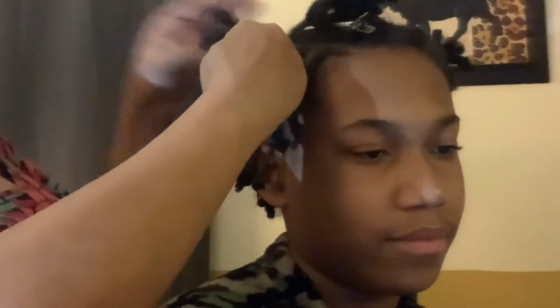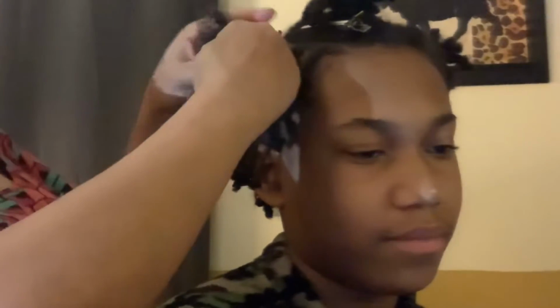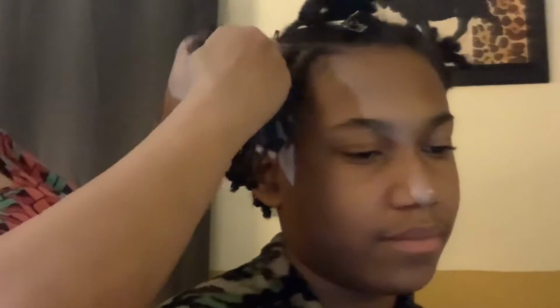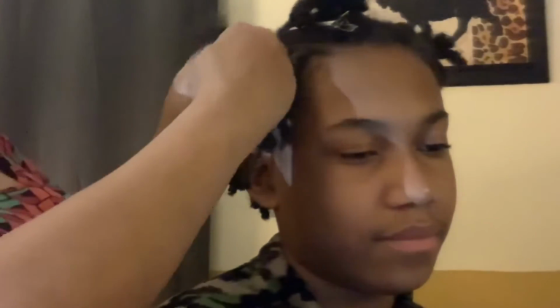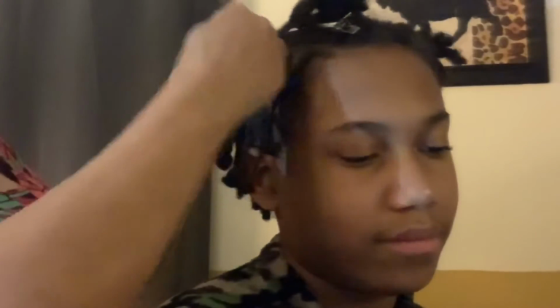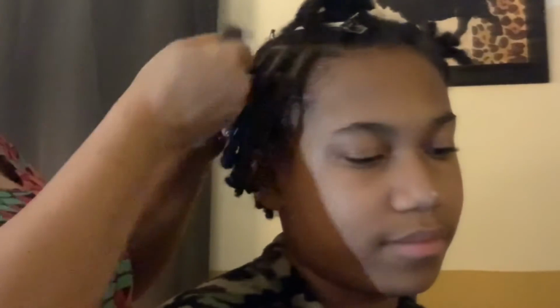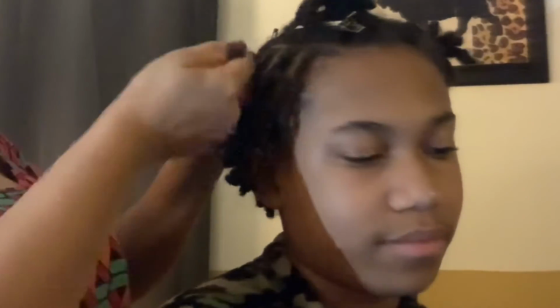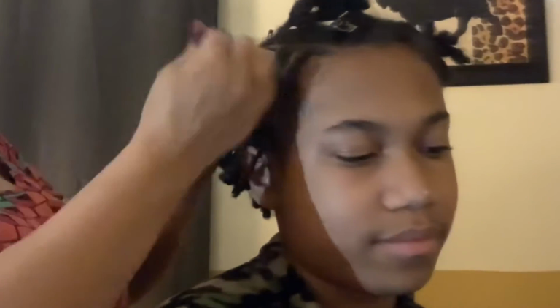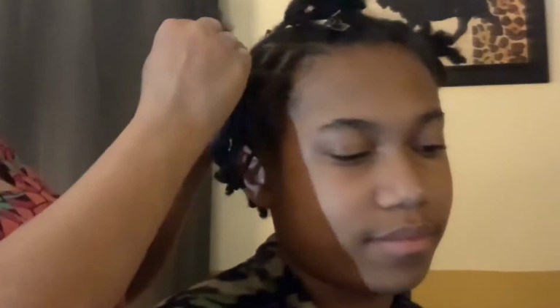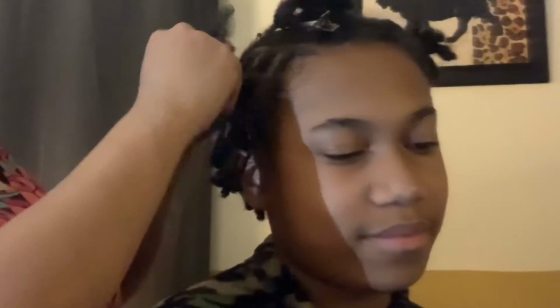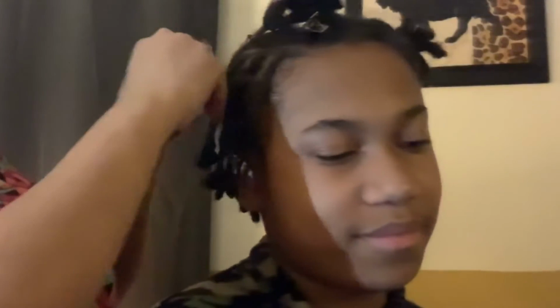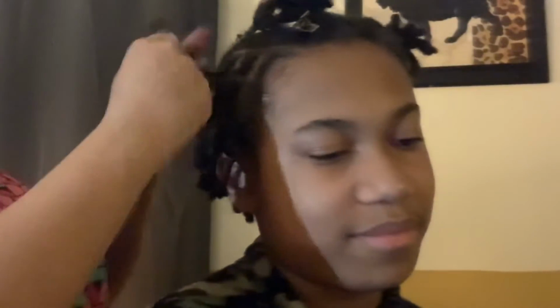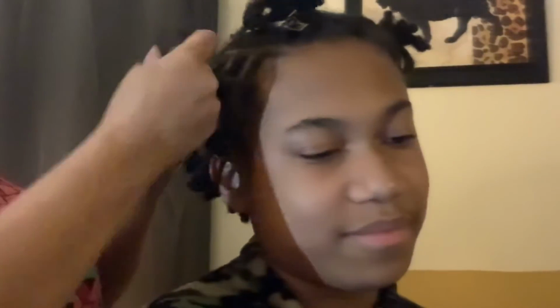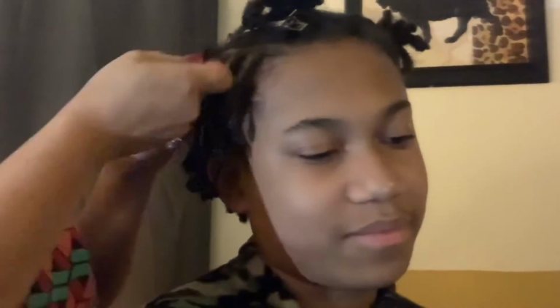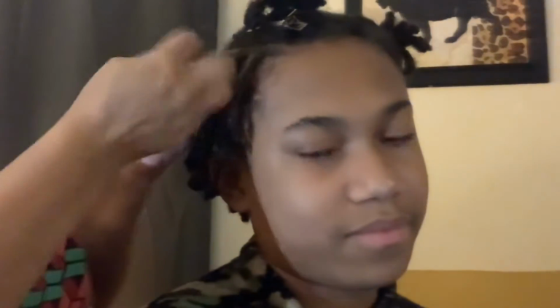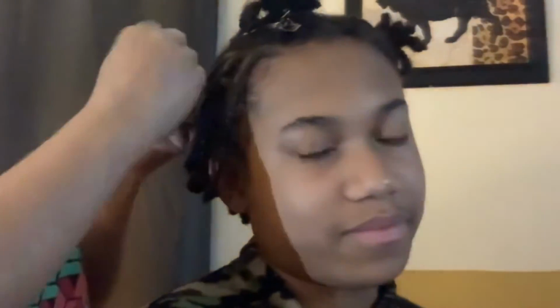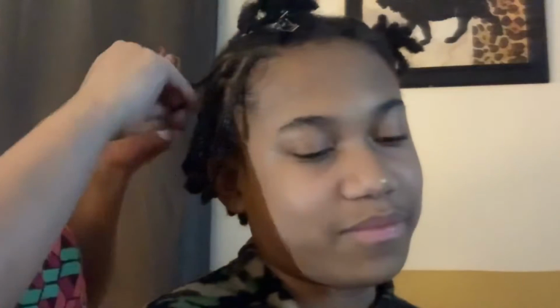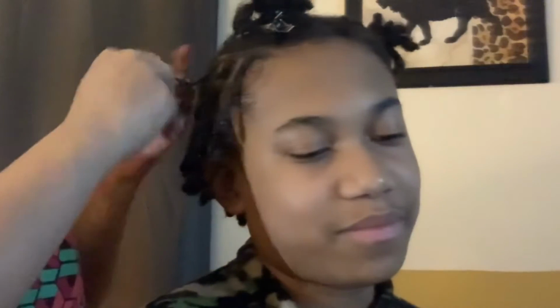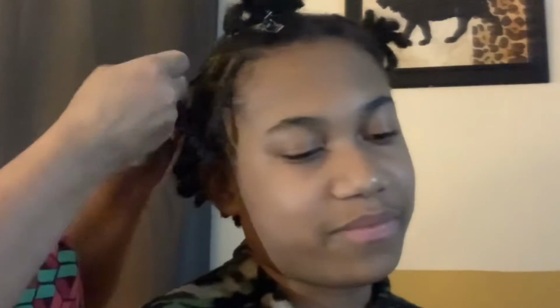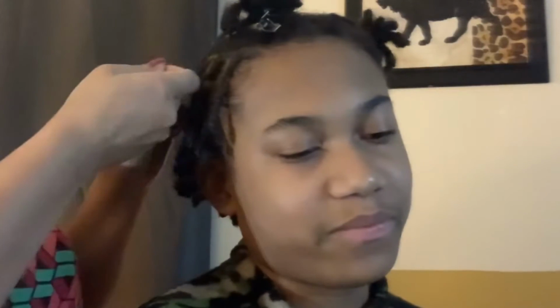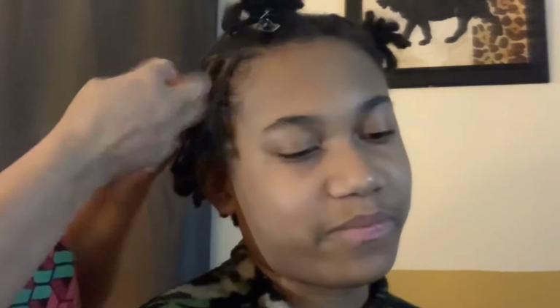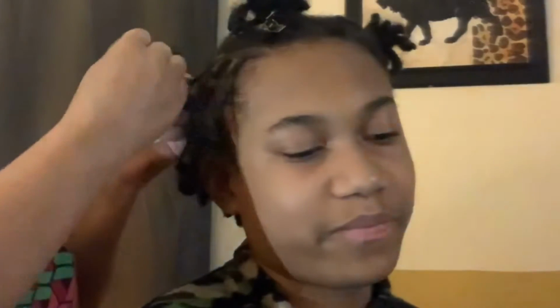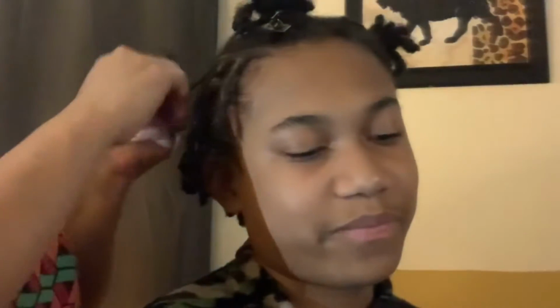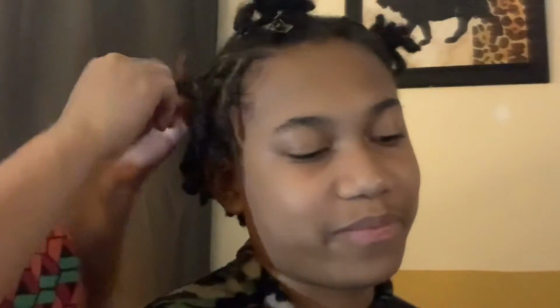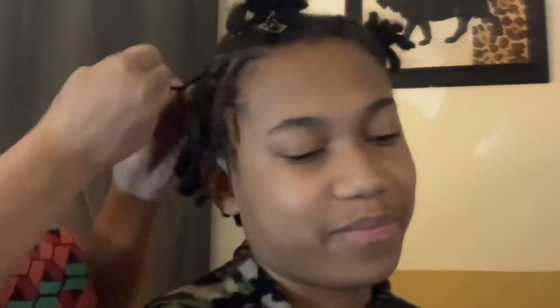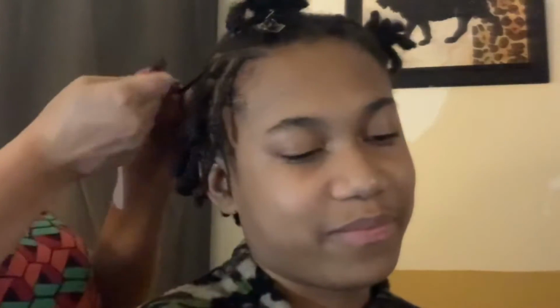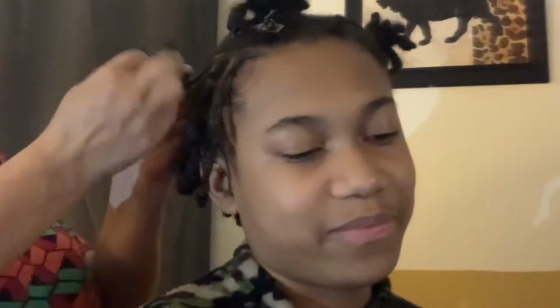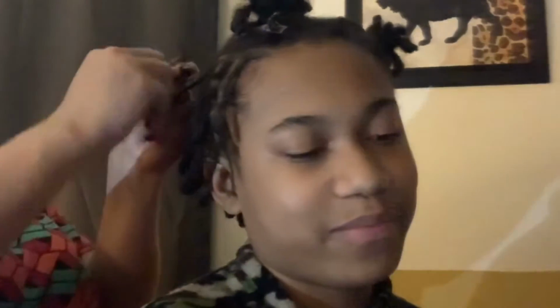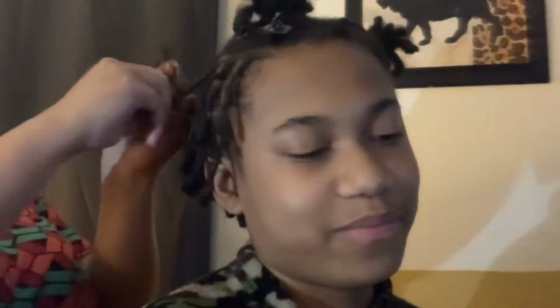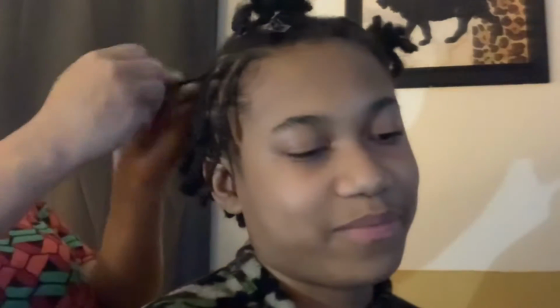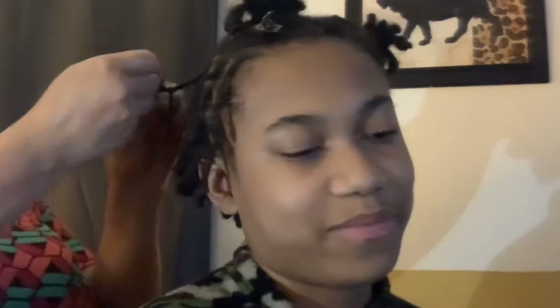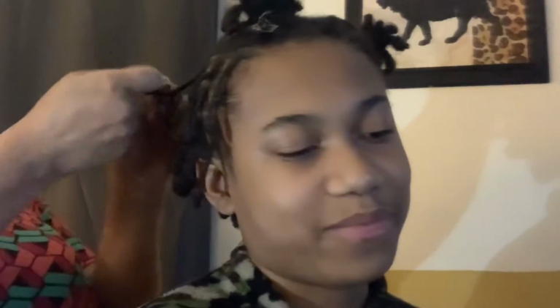I actually braid gently and their braids are always really tight.